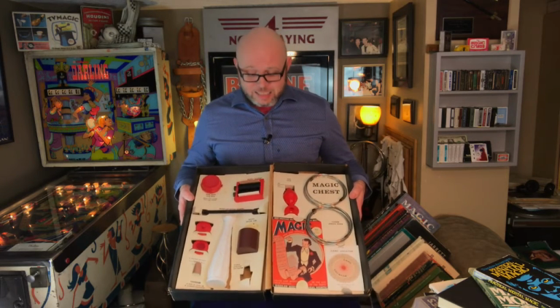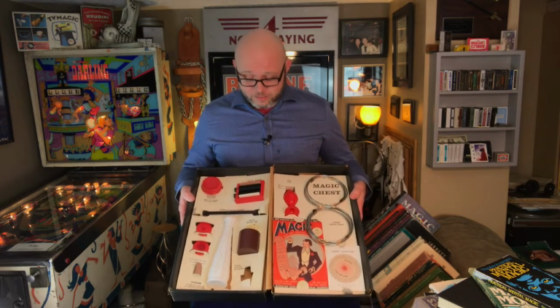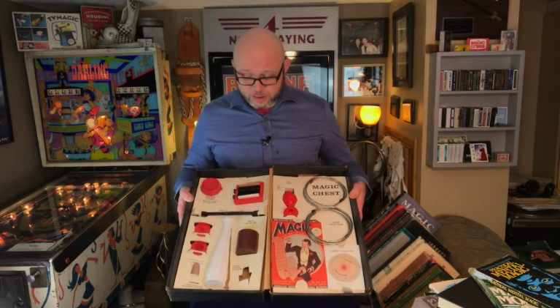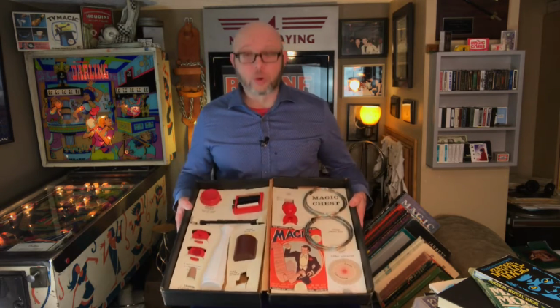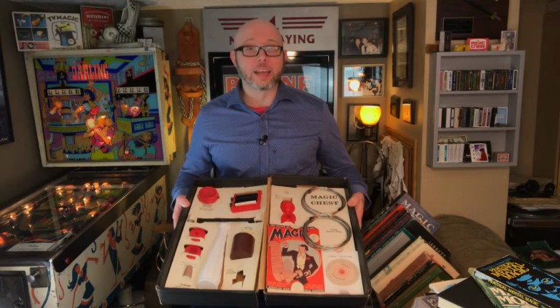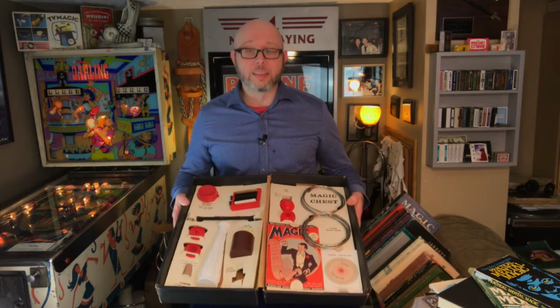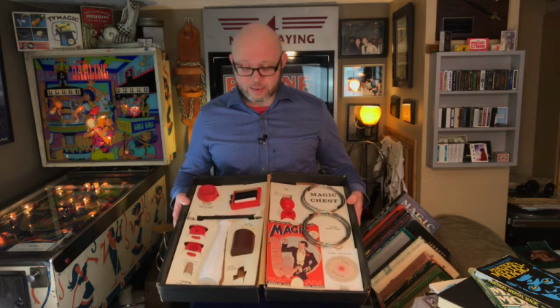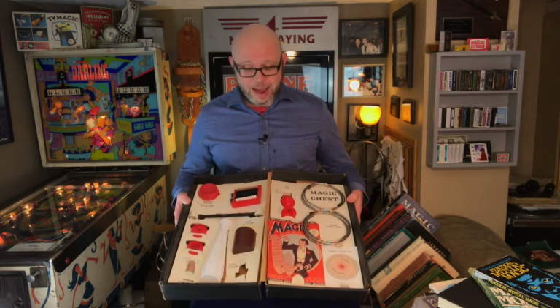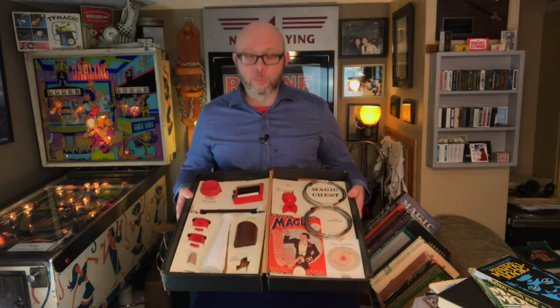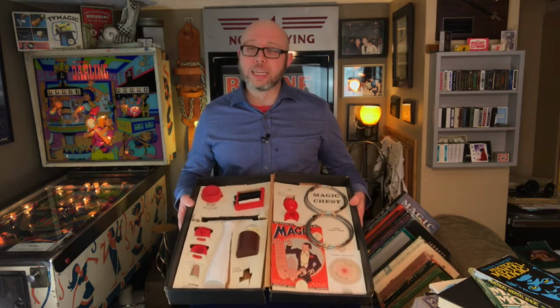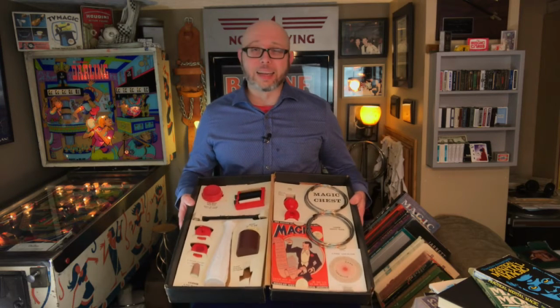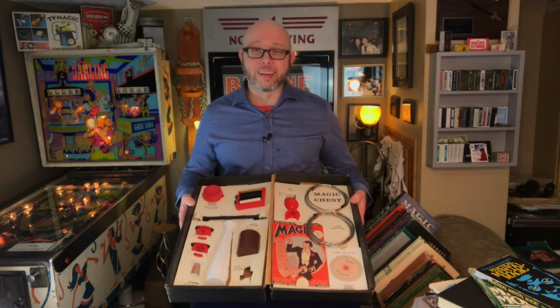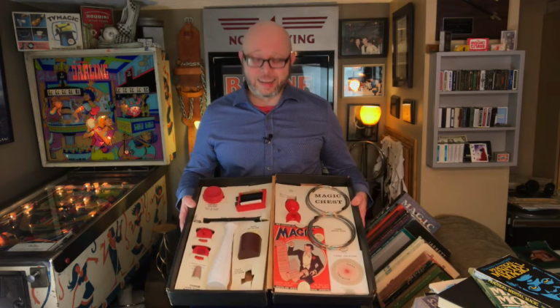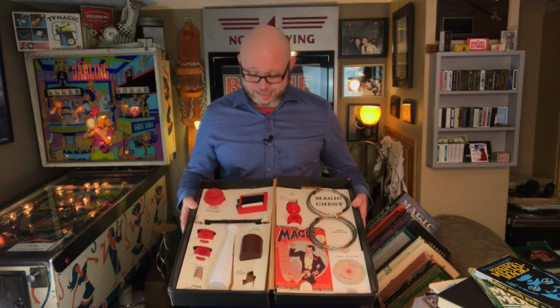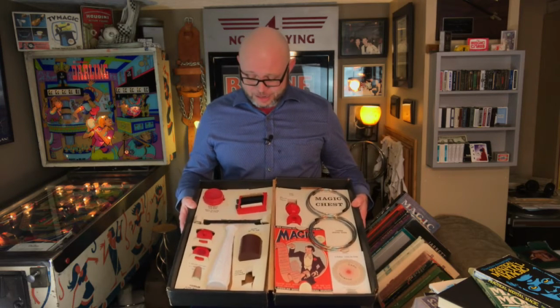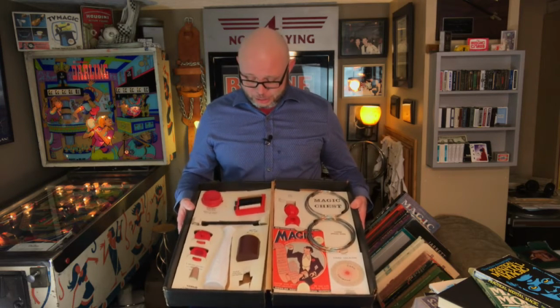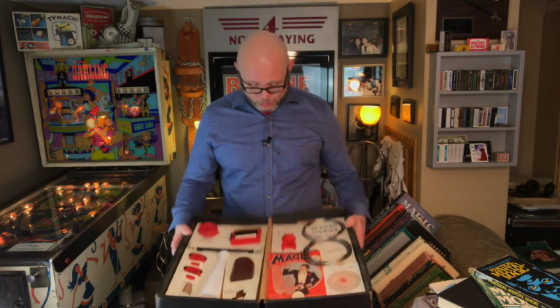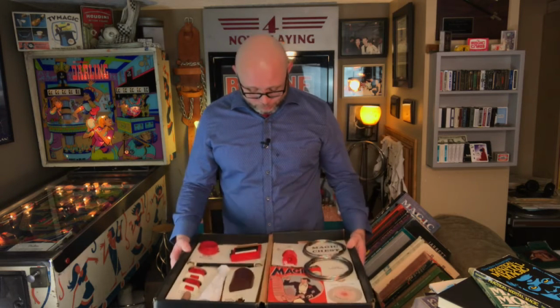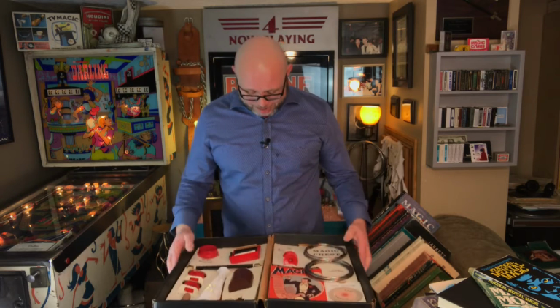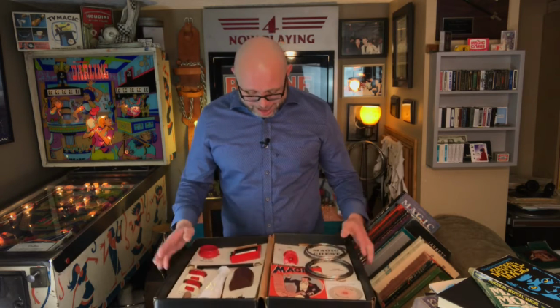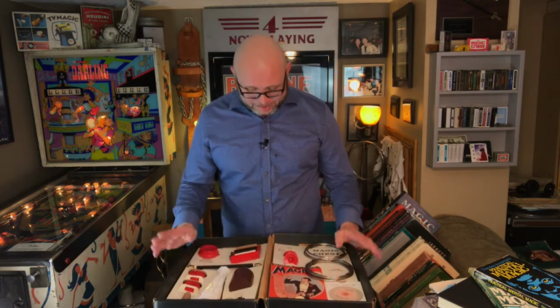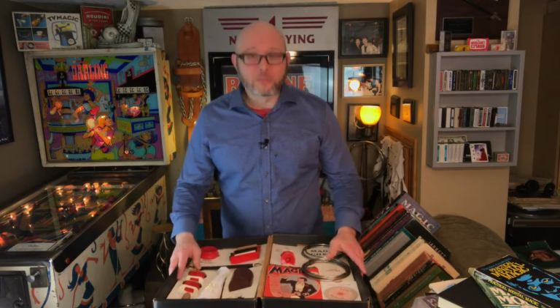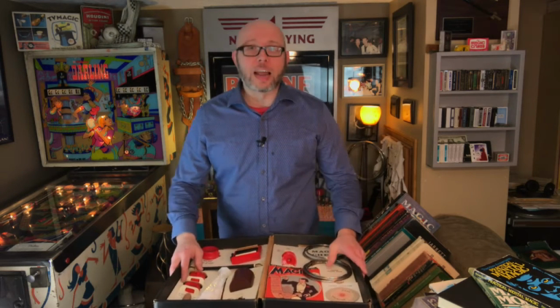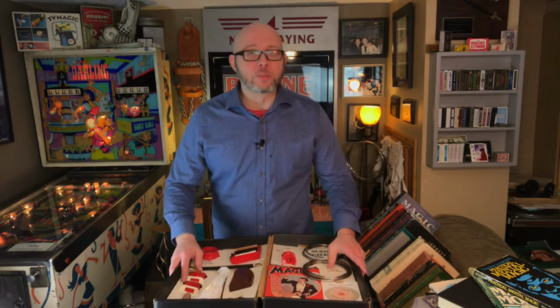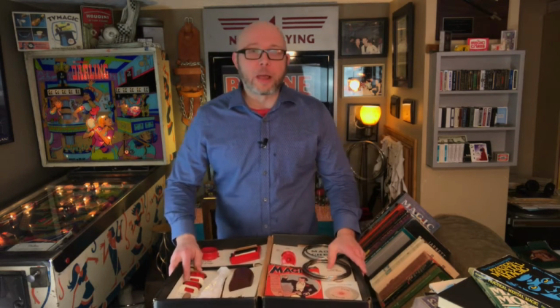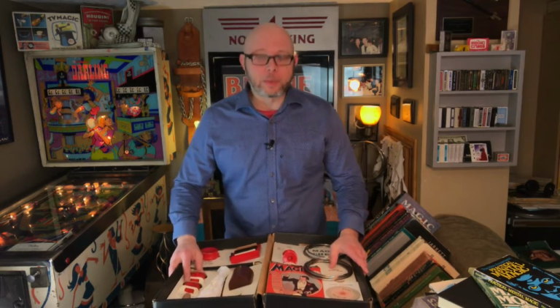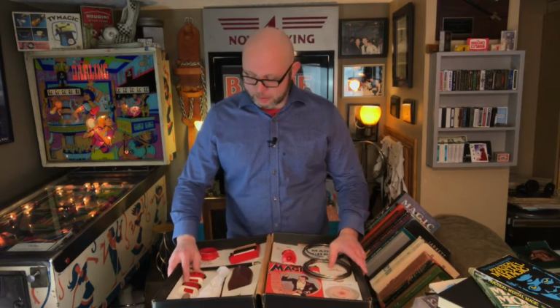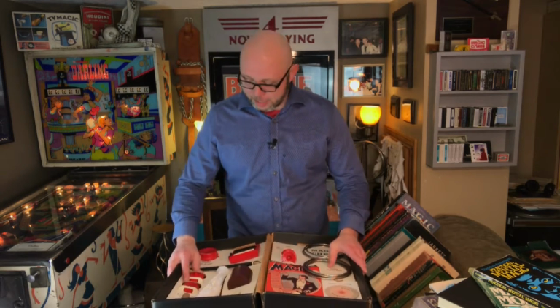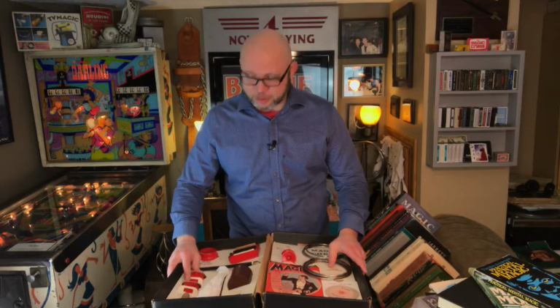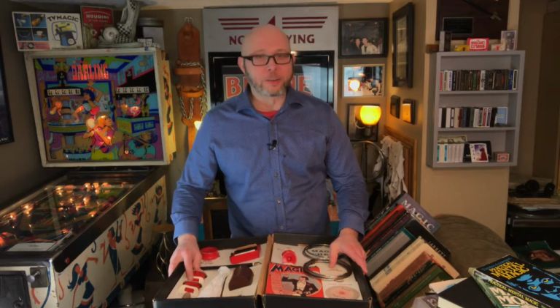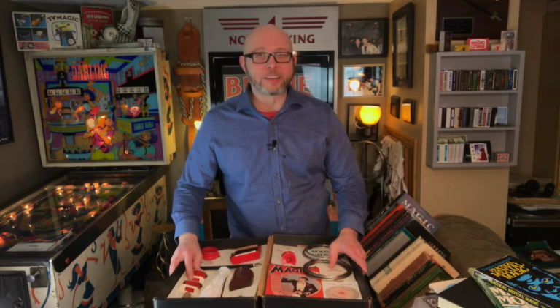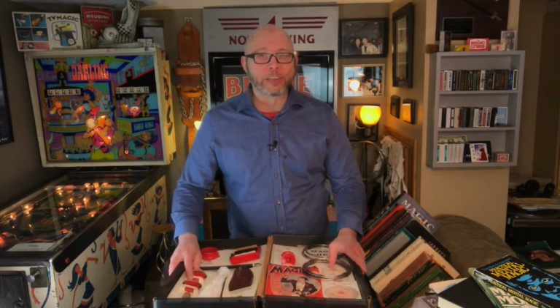This is a very cool kit. I really like it a lot. So yeah, it's fun. I'm so happy that I was able to show that to you.